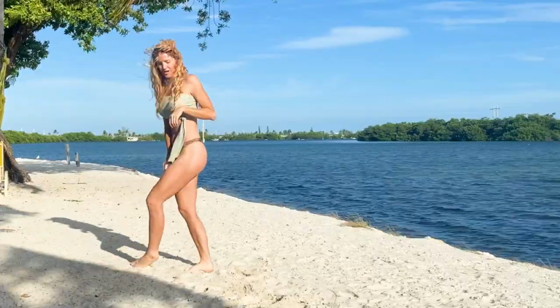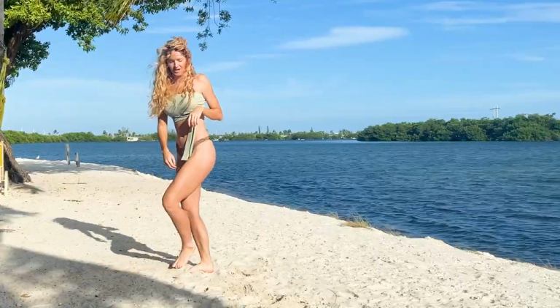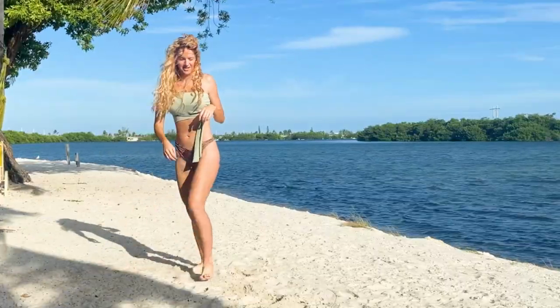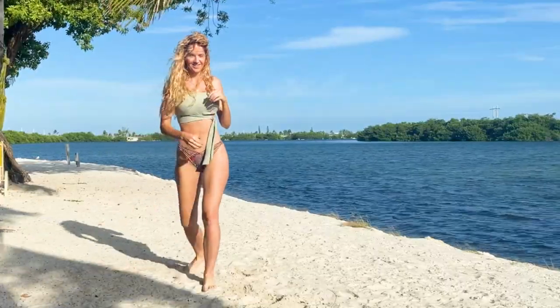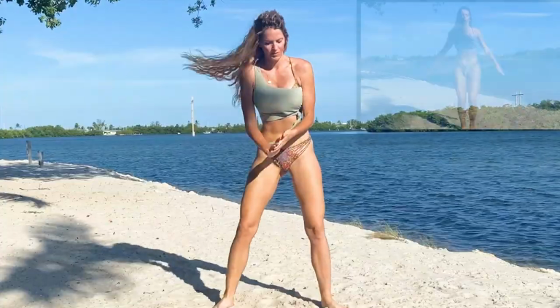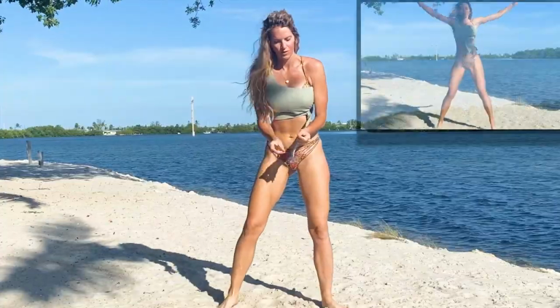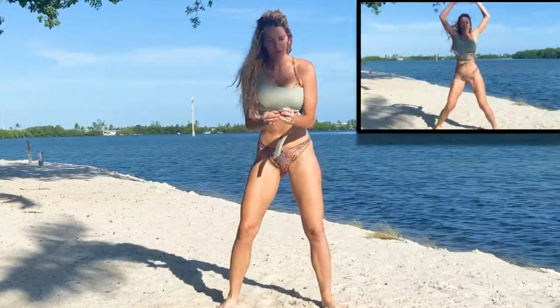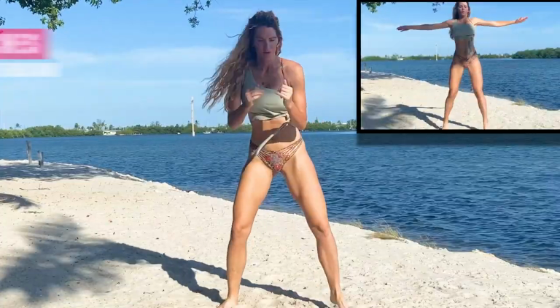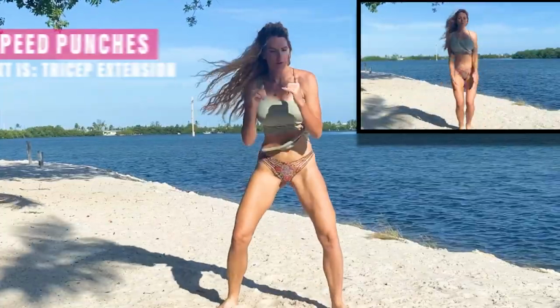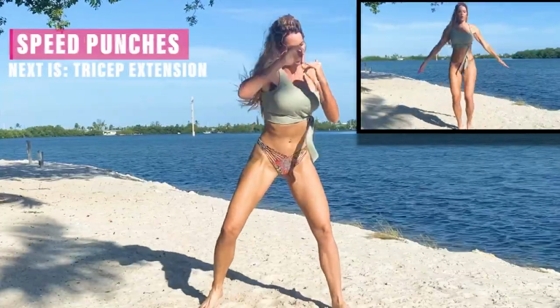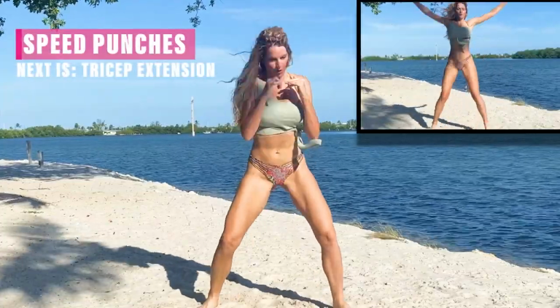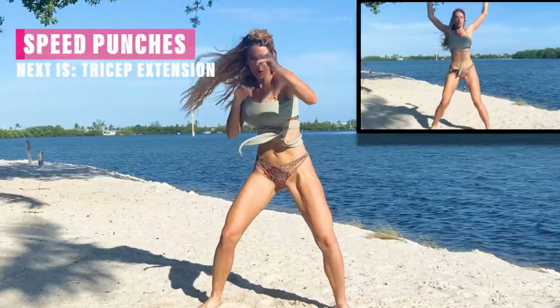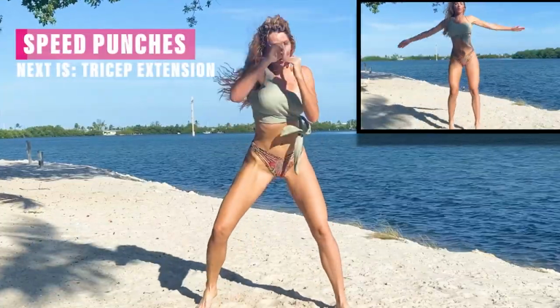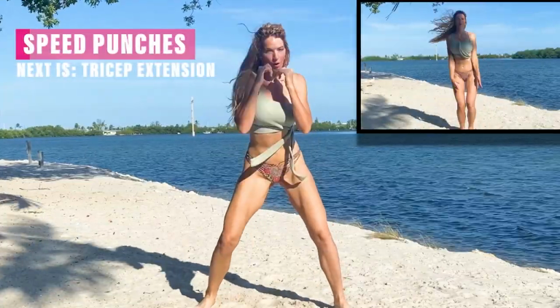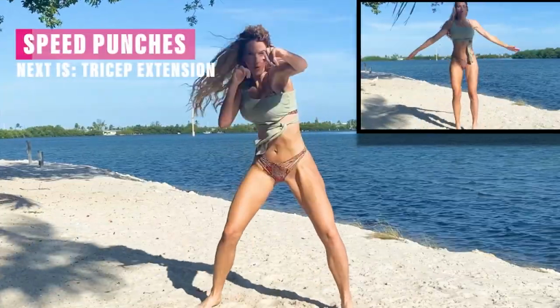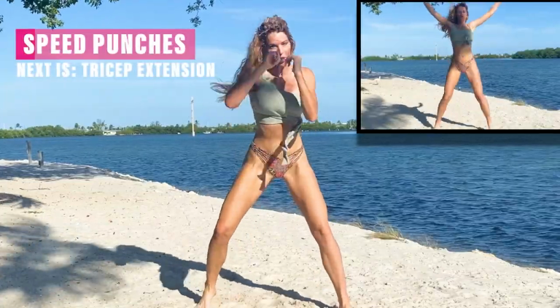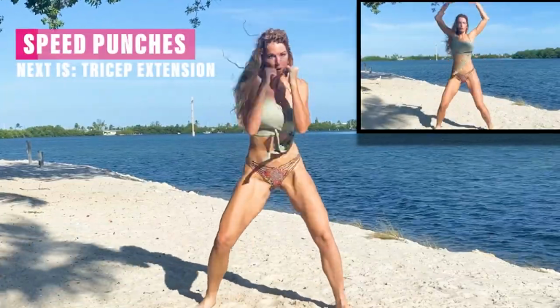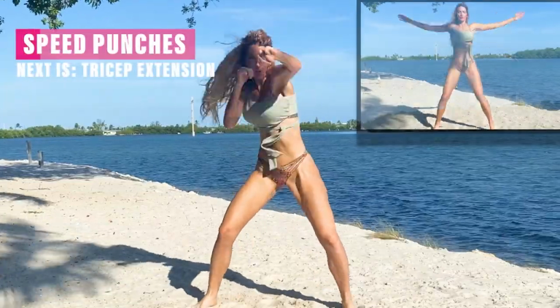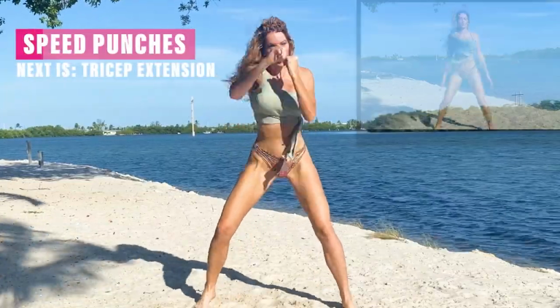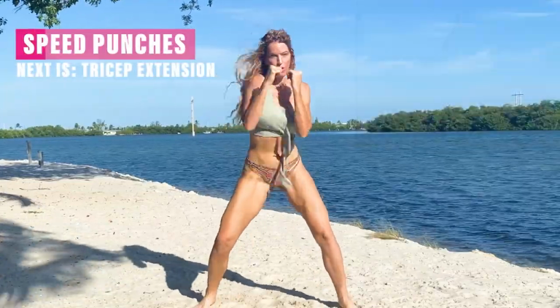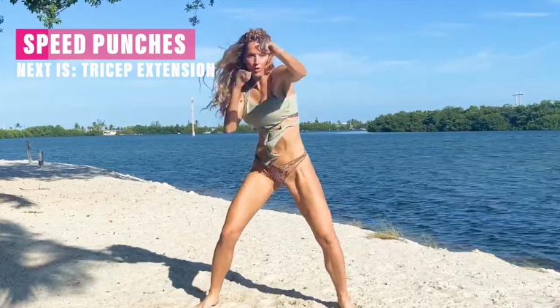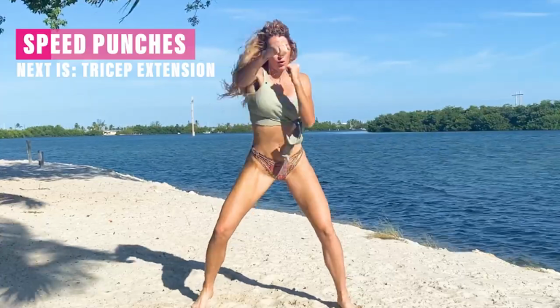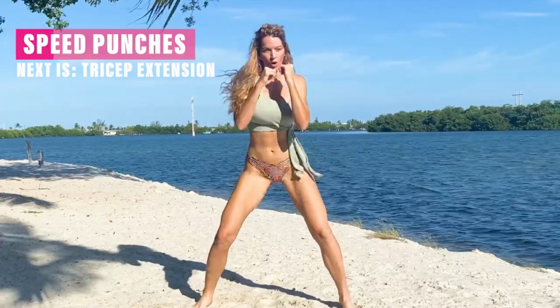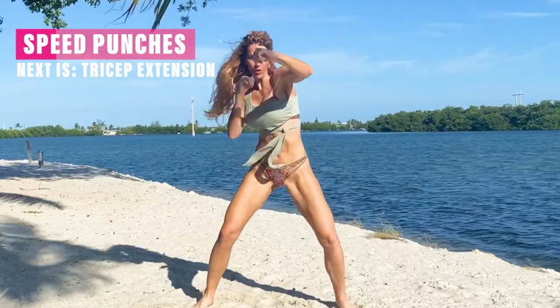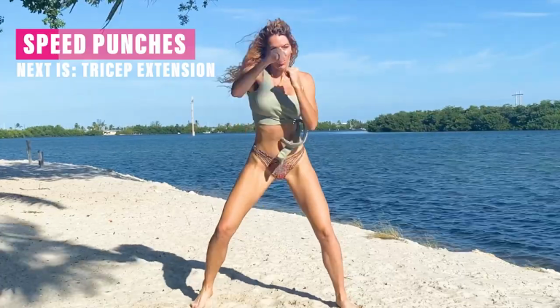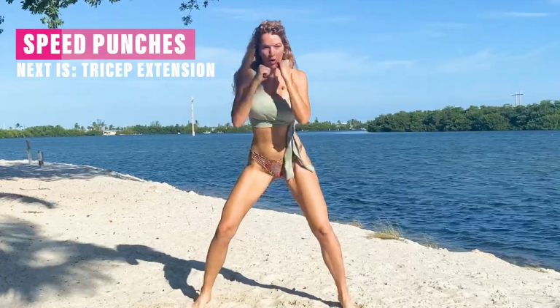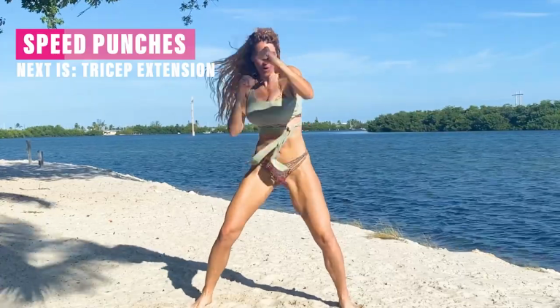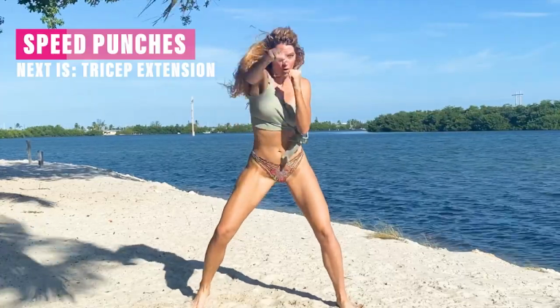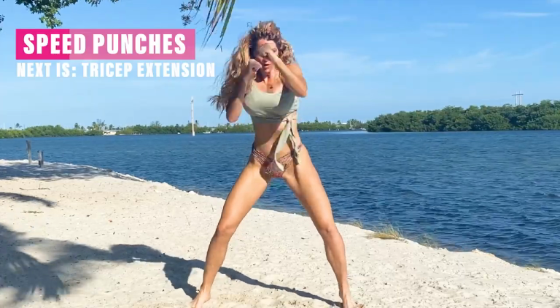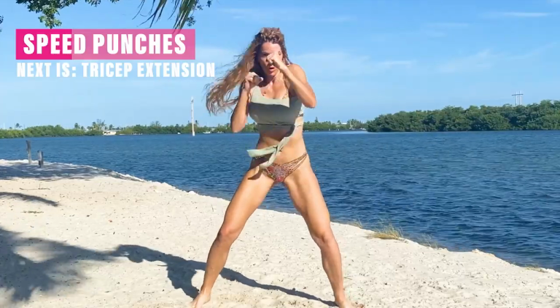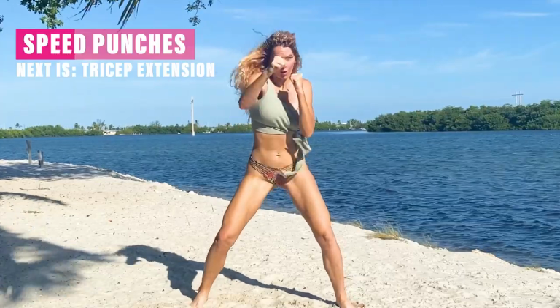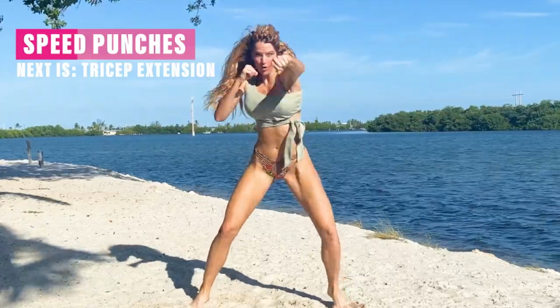Right here, 20 seconds as fast as you can. Really ground yourself, keep that core nice and tight, and just punch it as fast as you can.